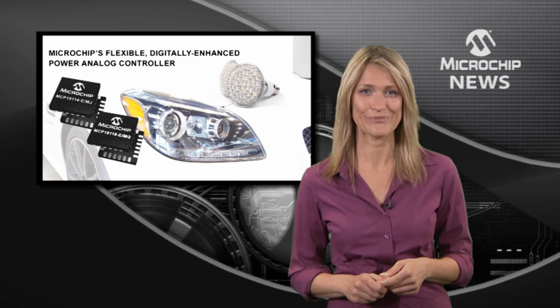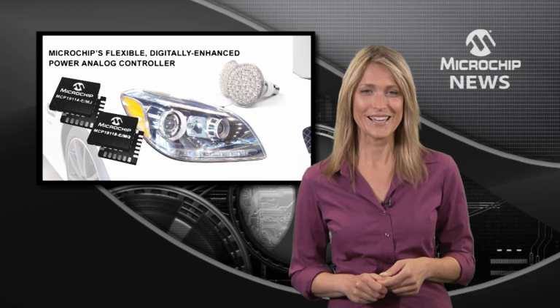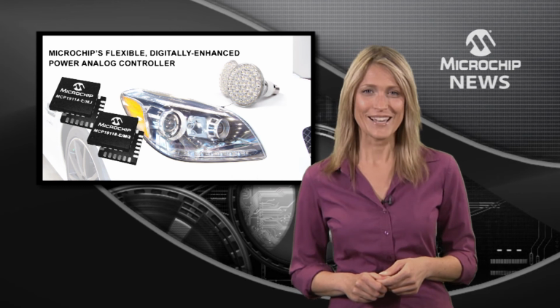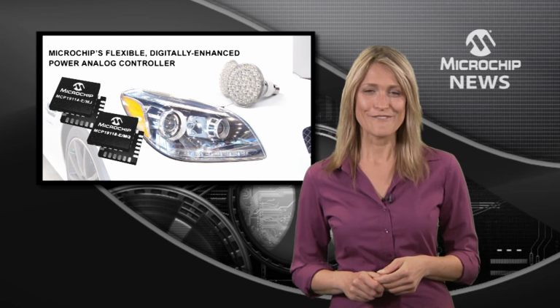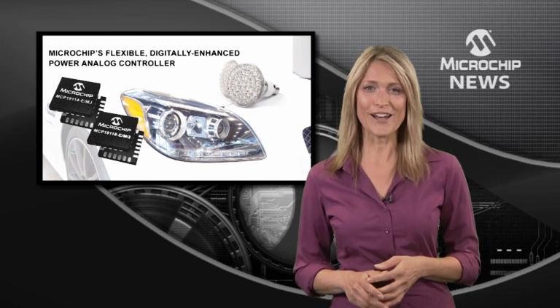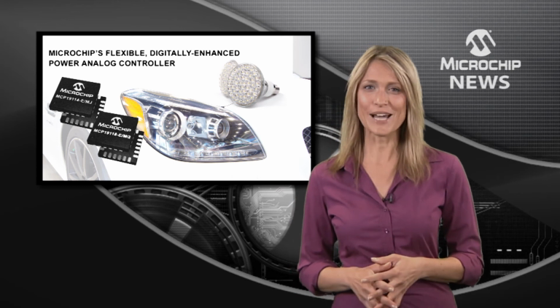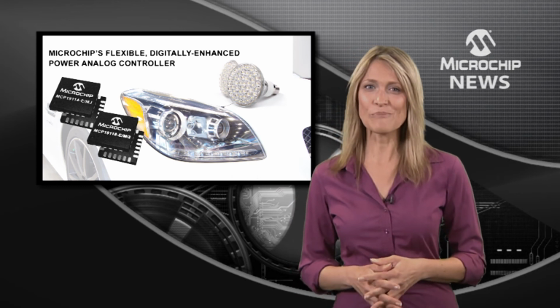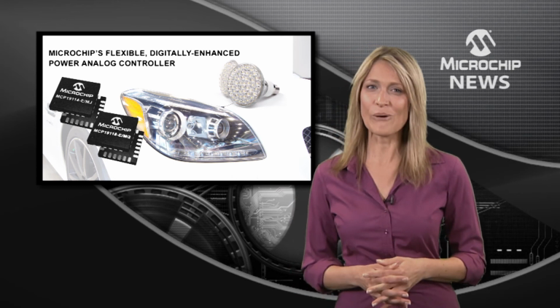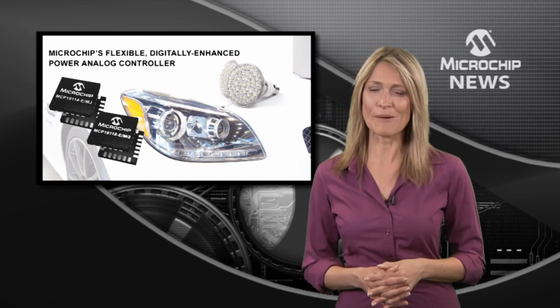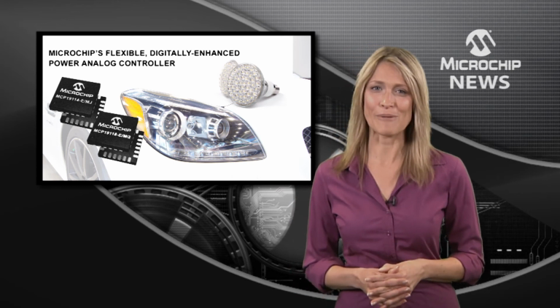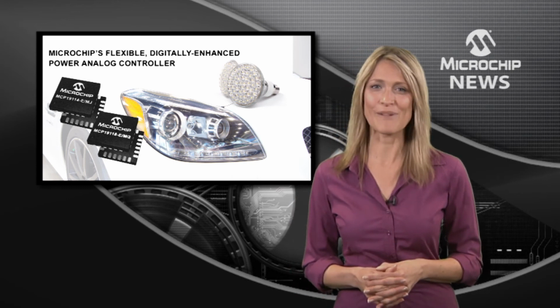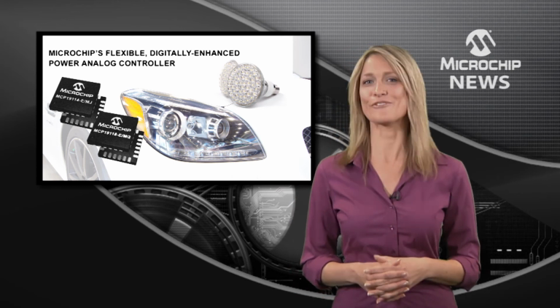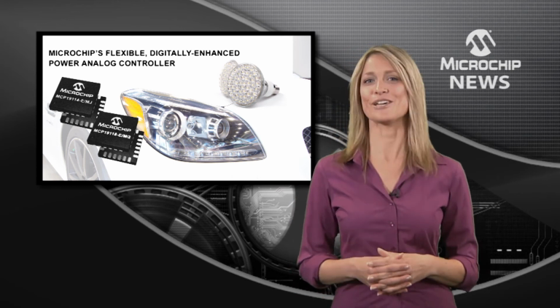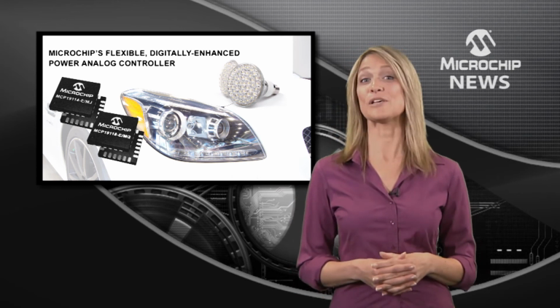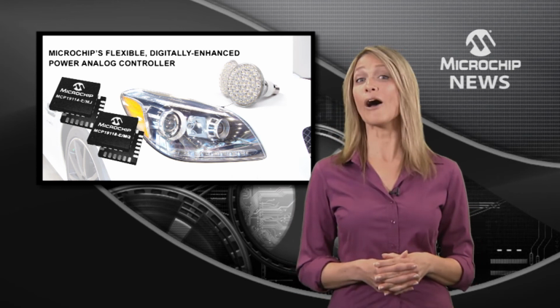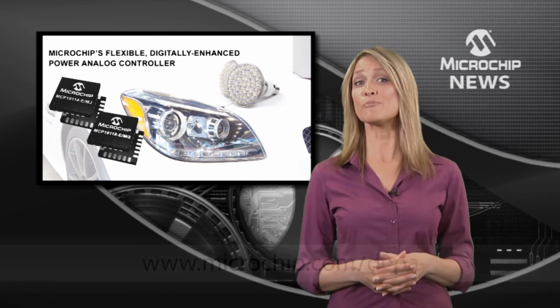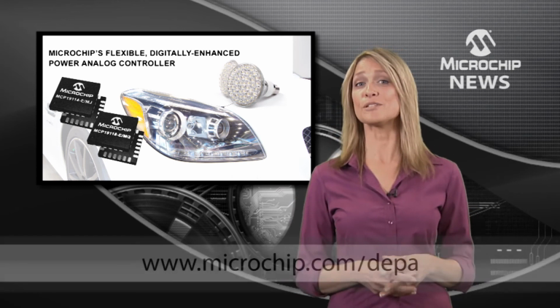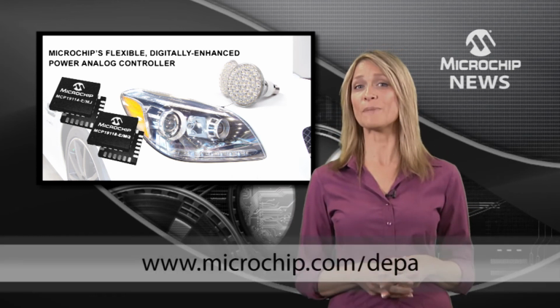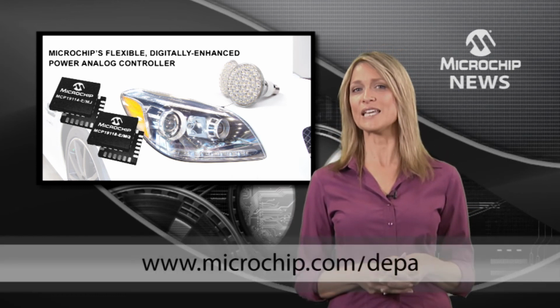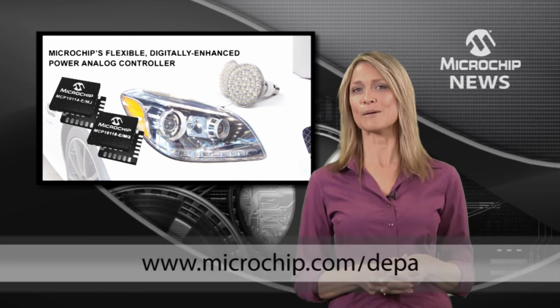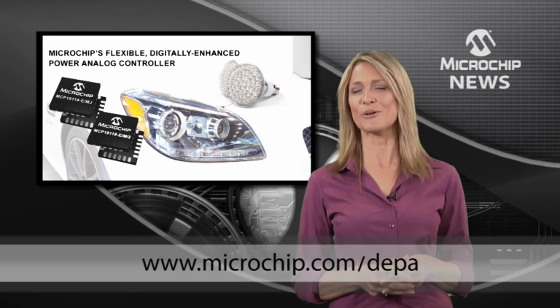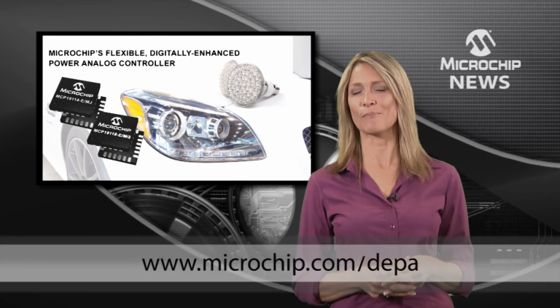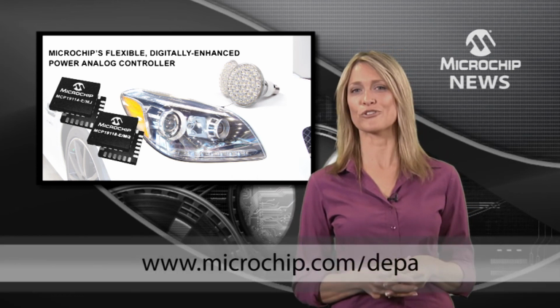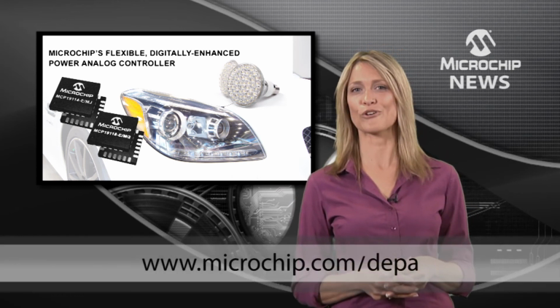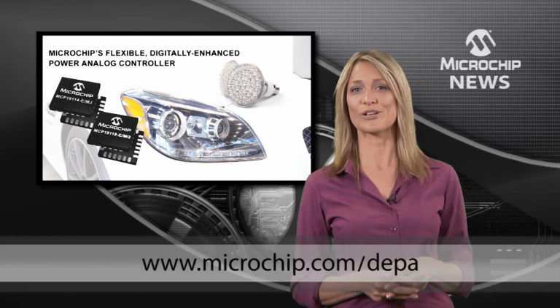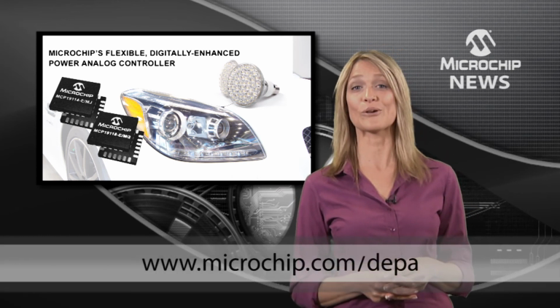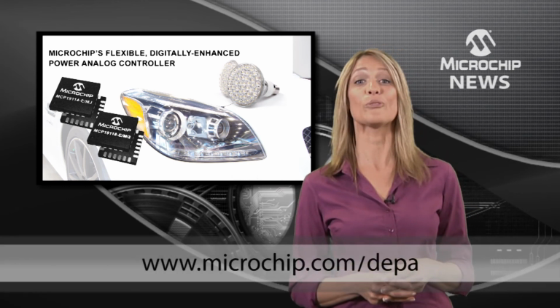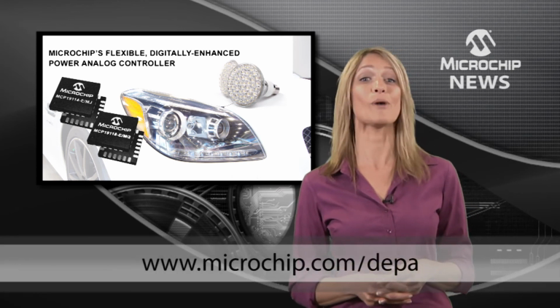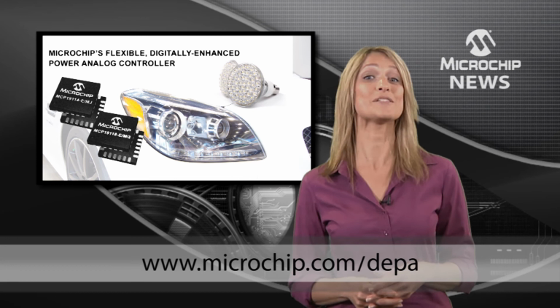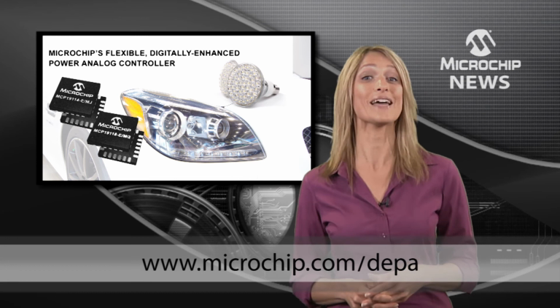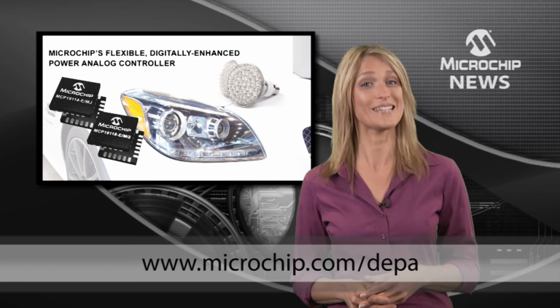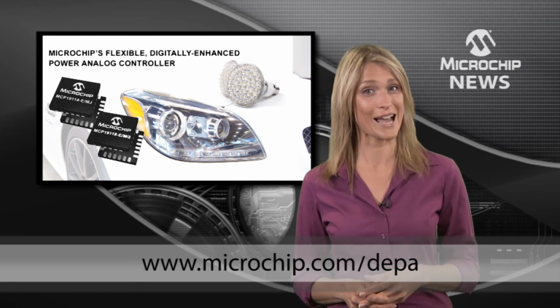Find out more about Microchip's hybrid PWM controllers on the website now.